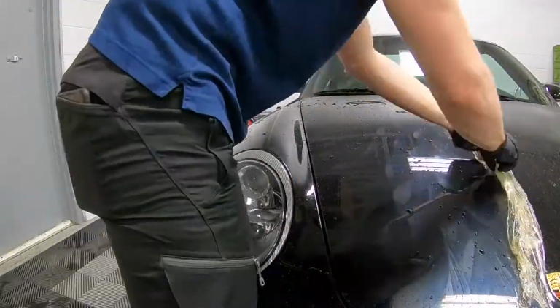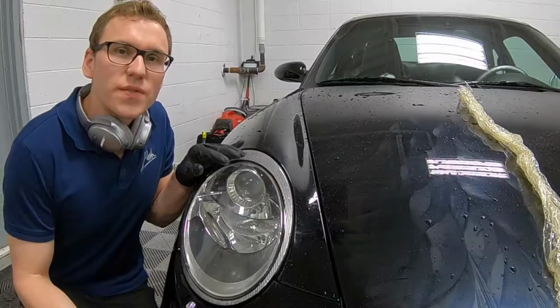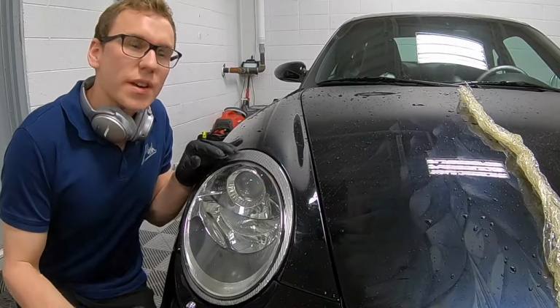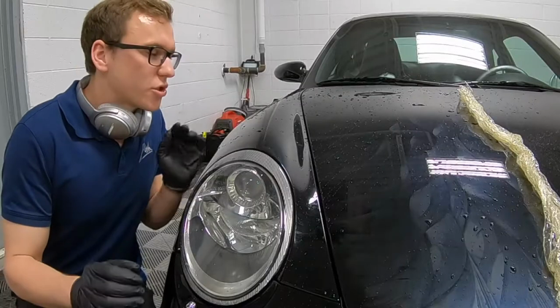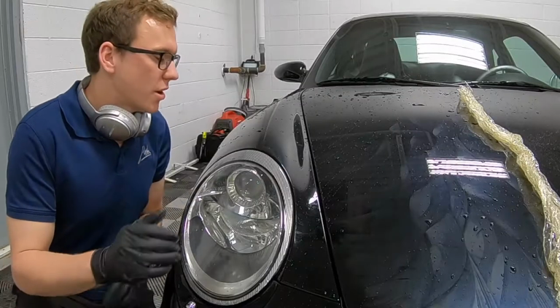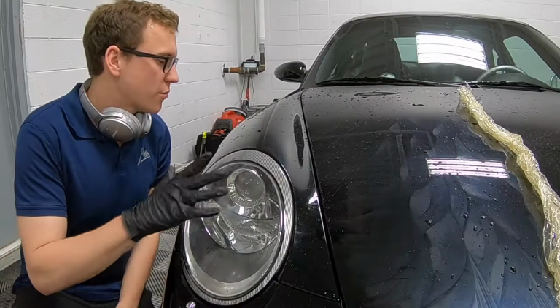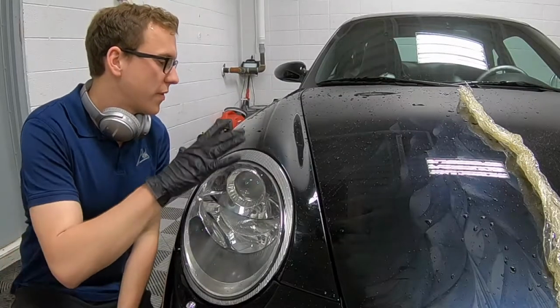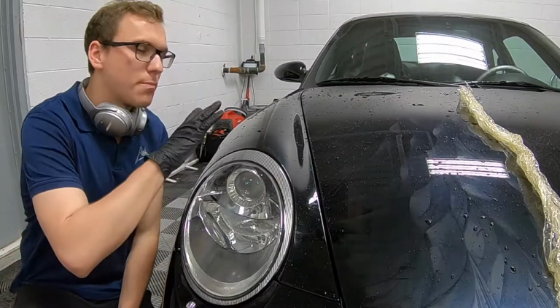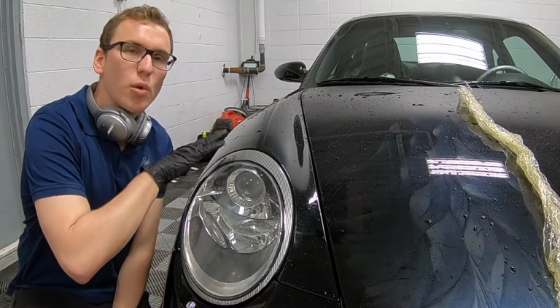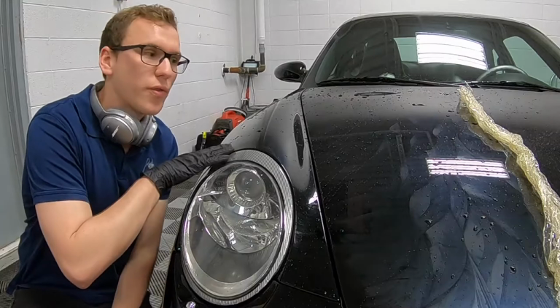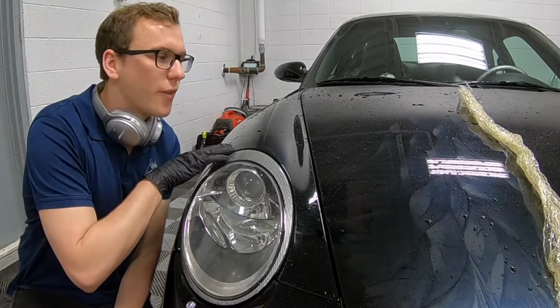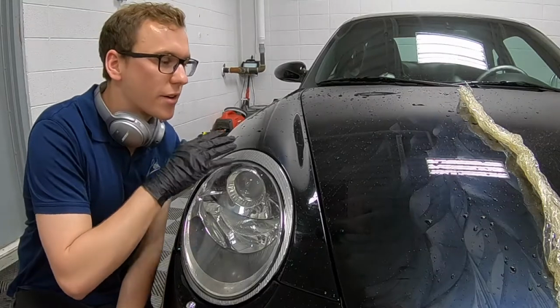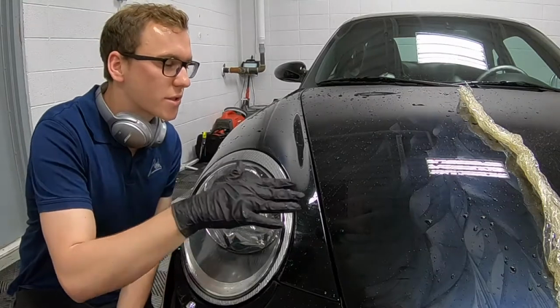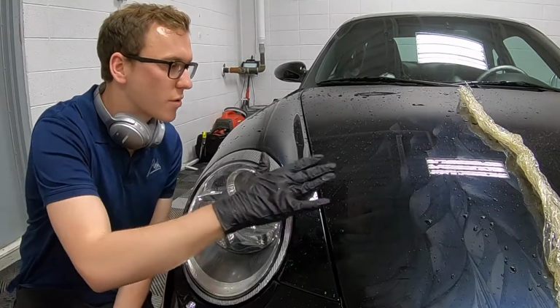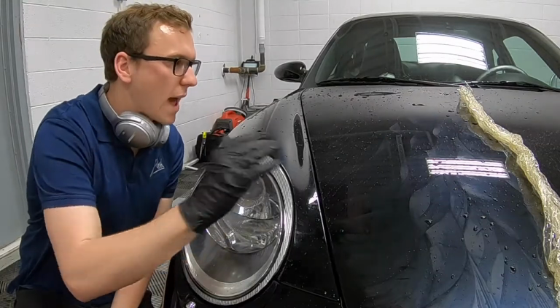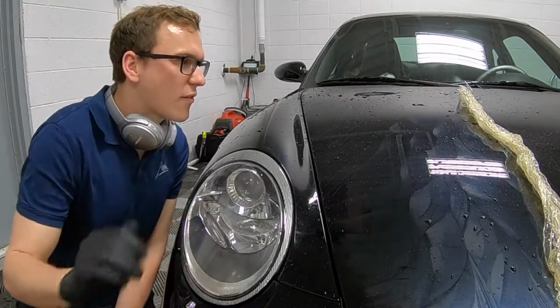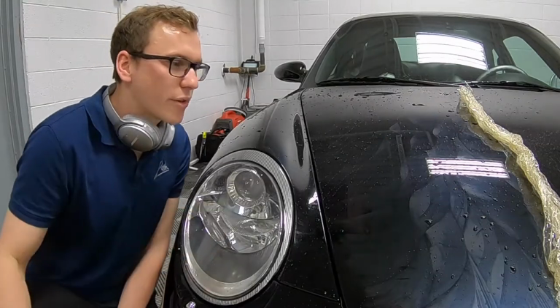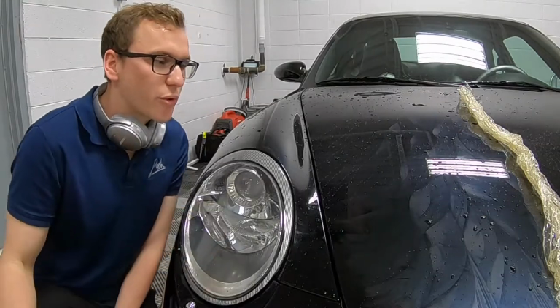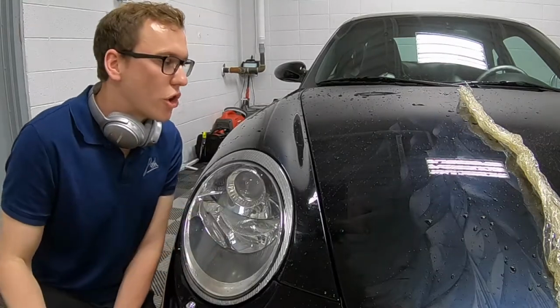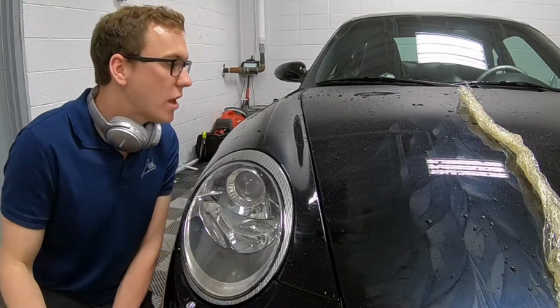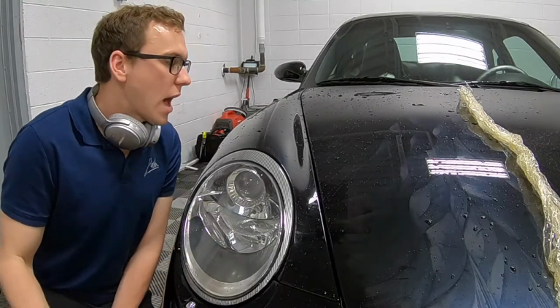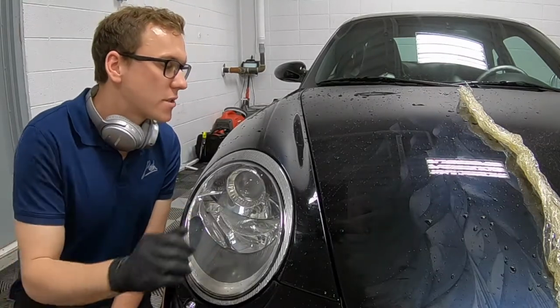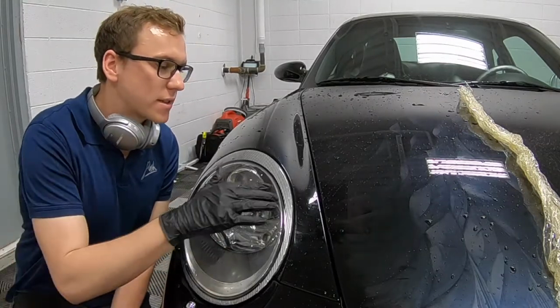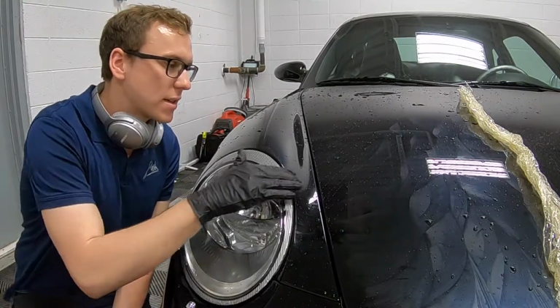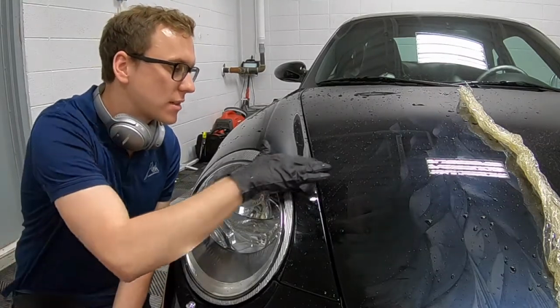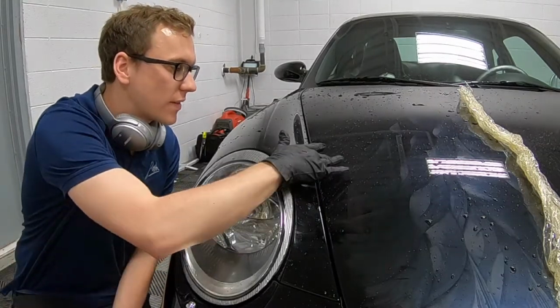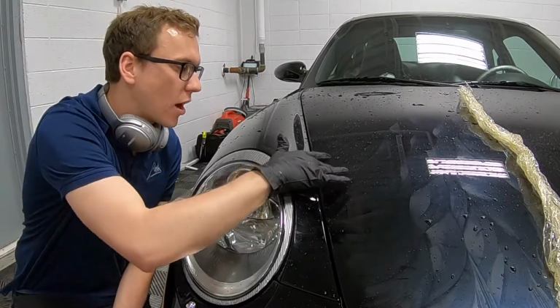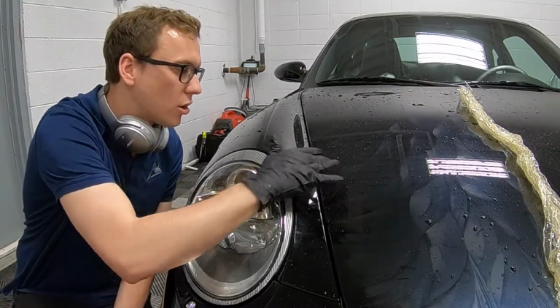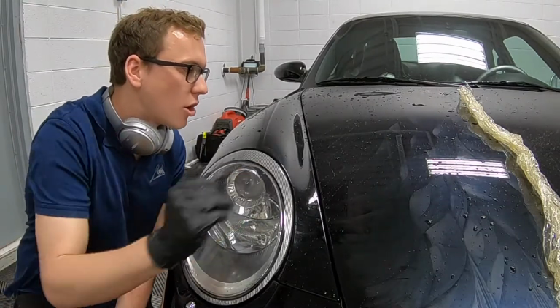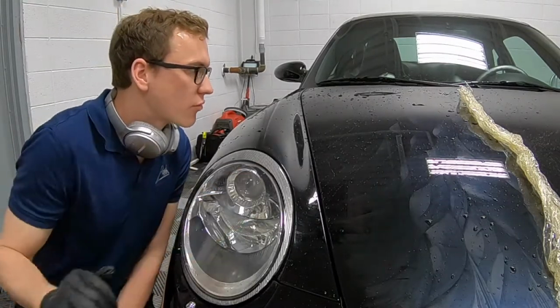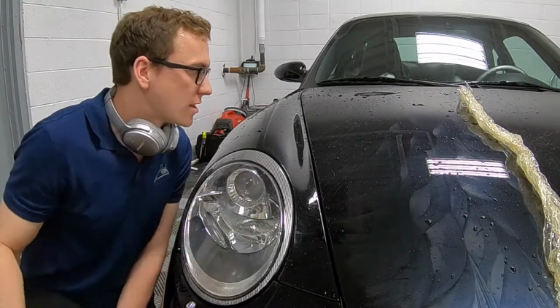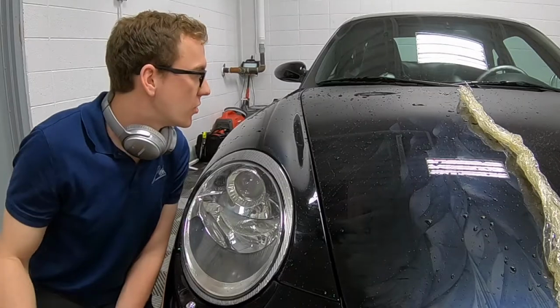Just finished removing both full fenders and we're about halfway through the hood. As you can see, it's leaving a lot of residue.